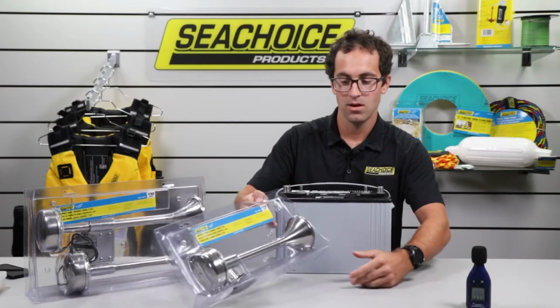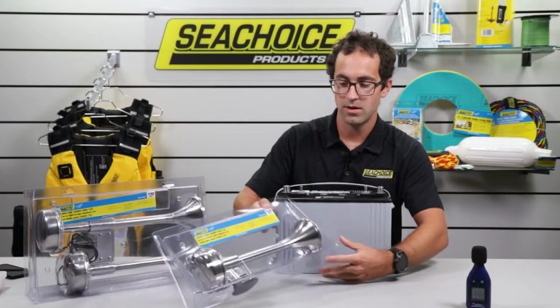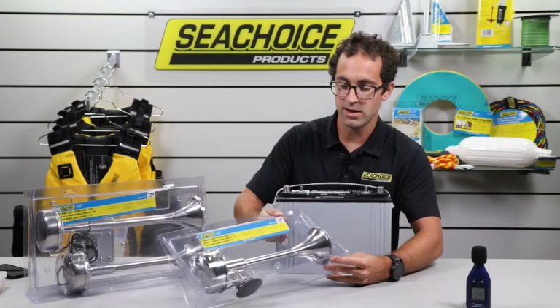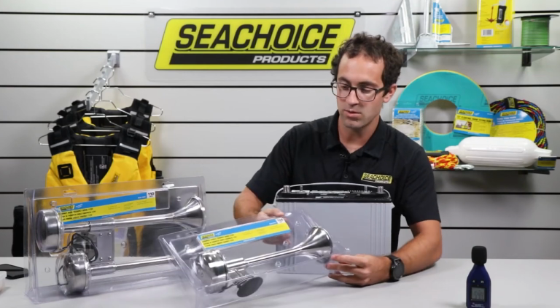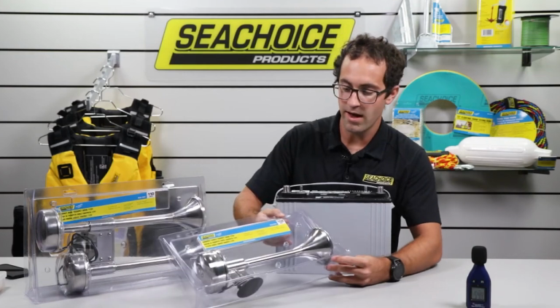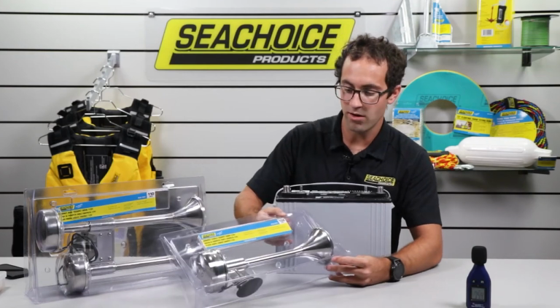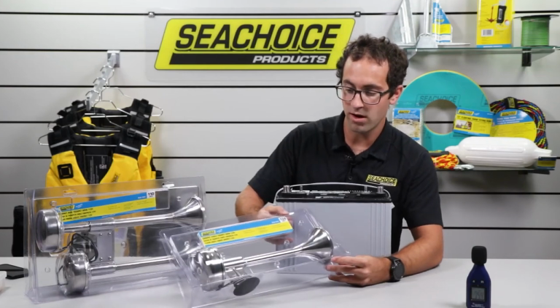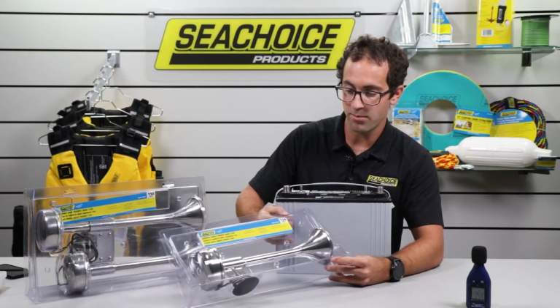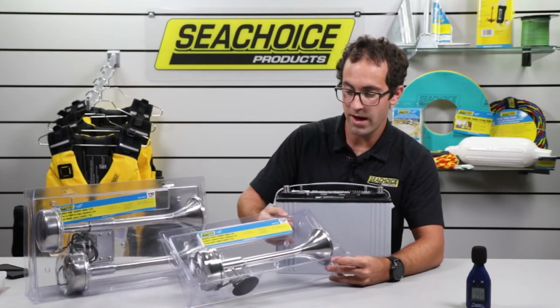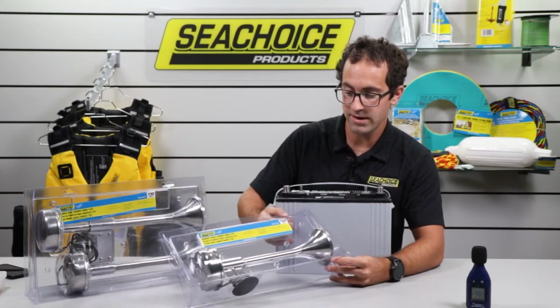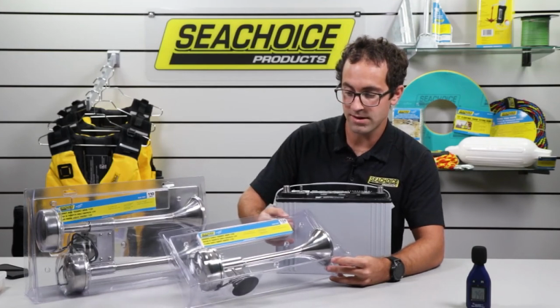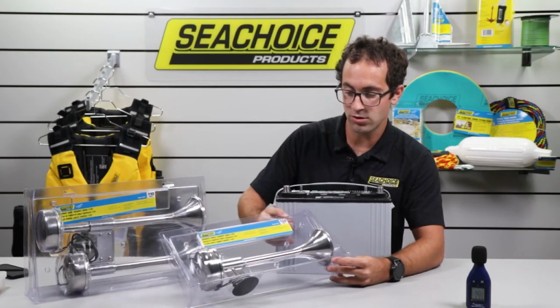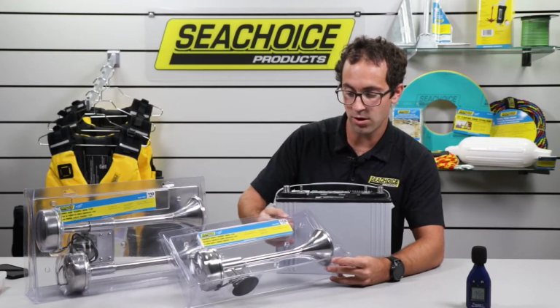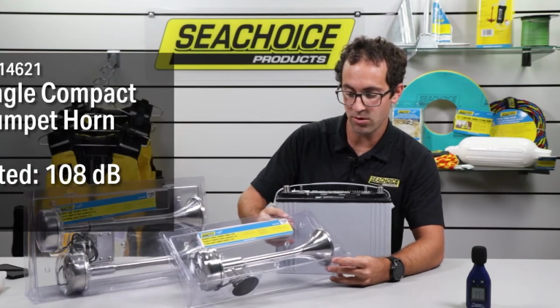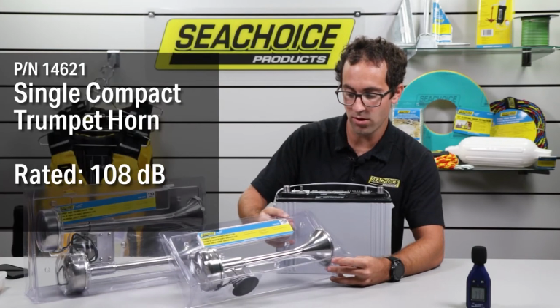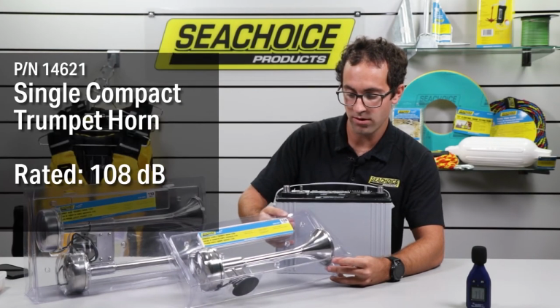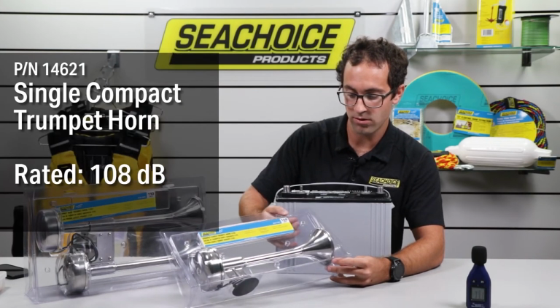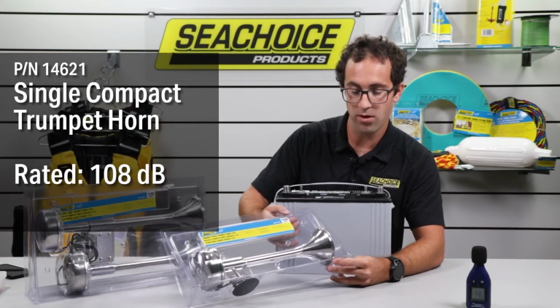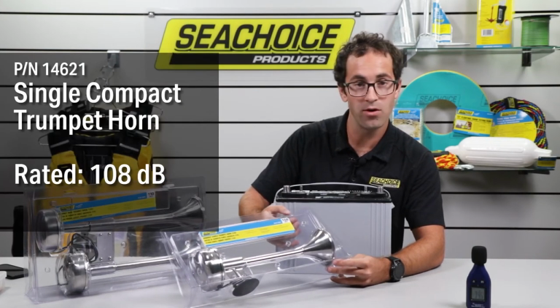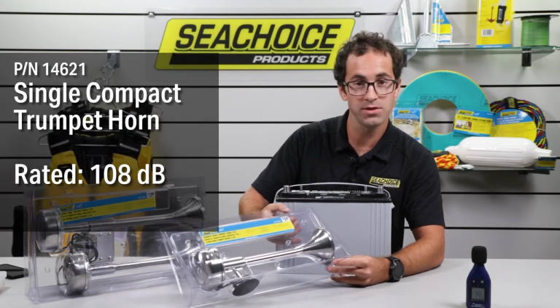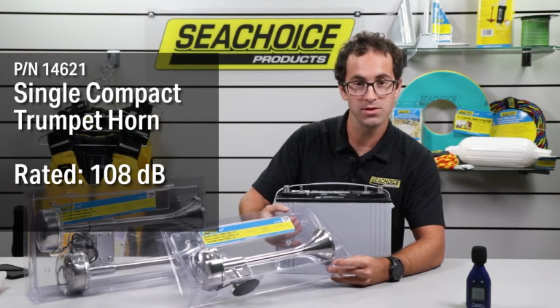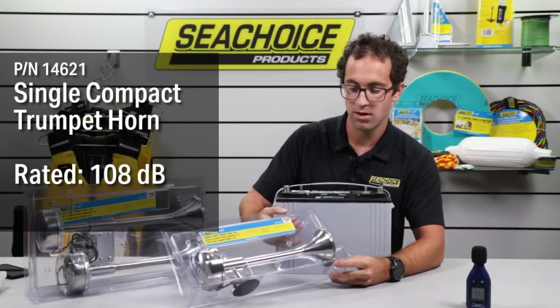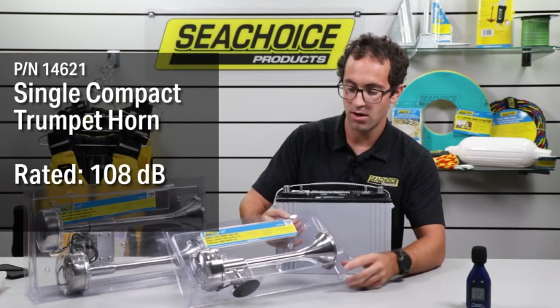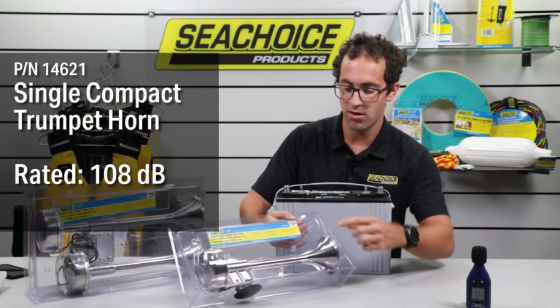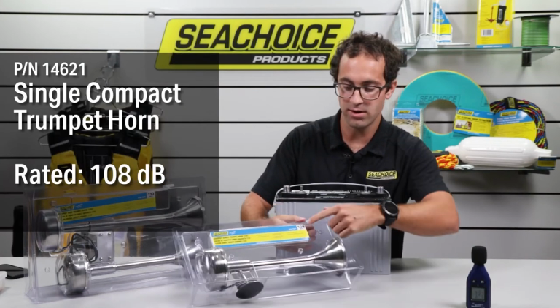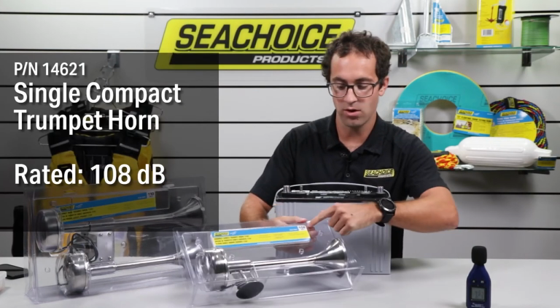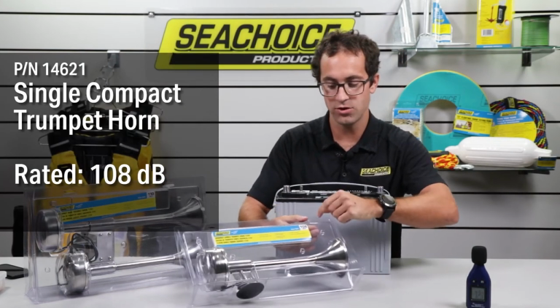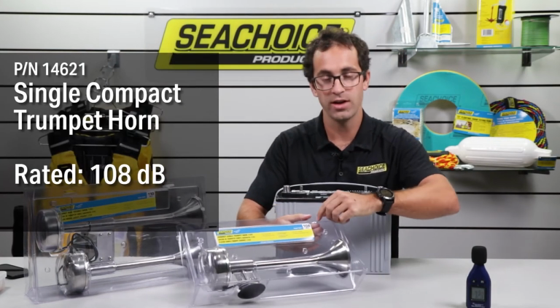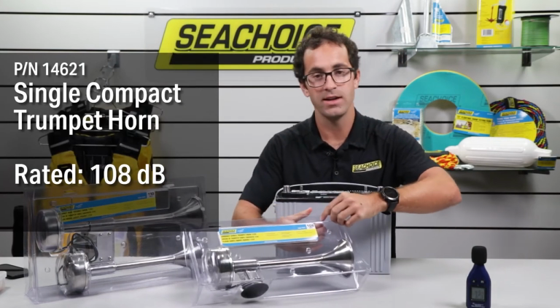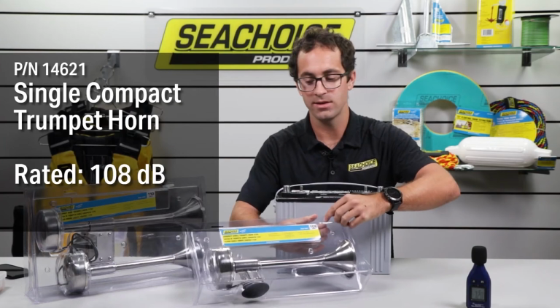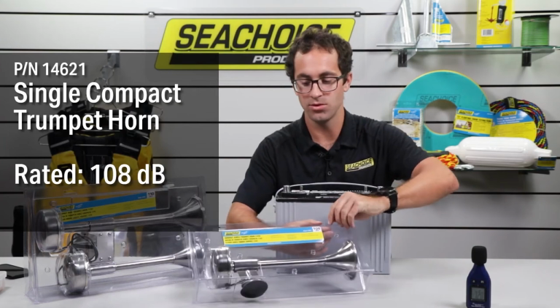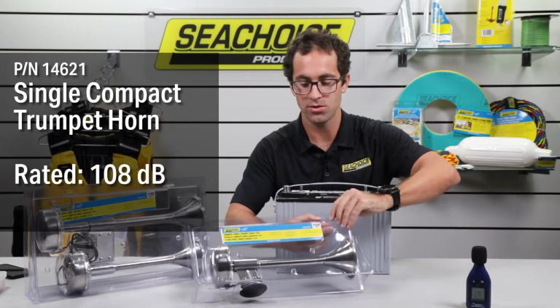Next we have our compact single trumpet horn — 12 volts, rated to 108 decibels.